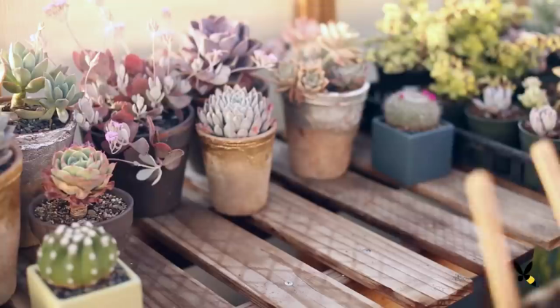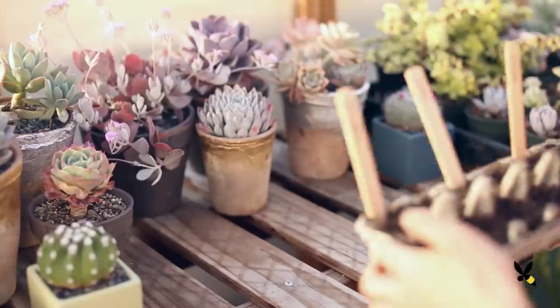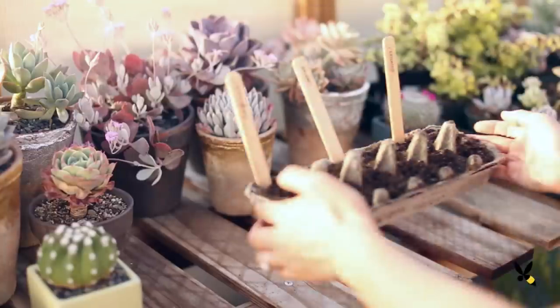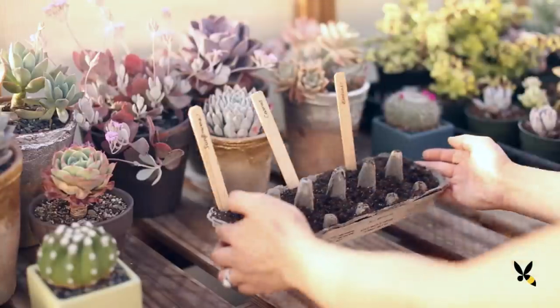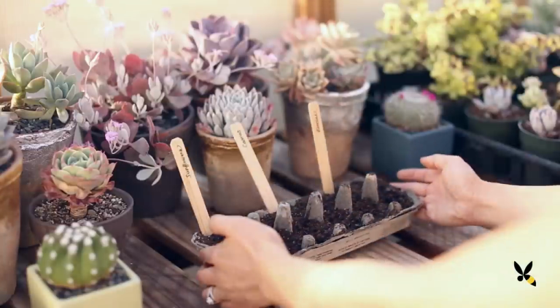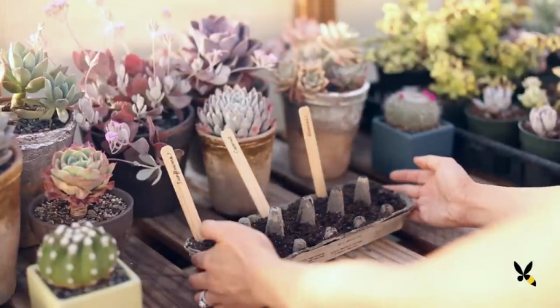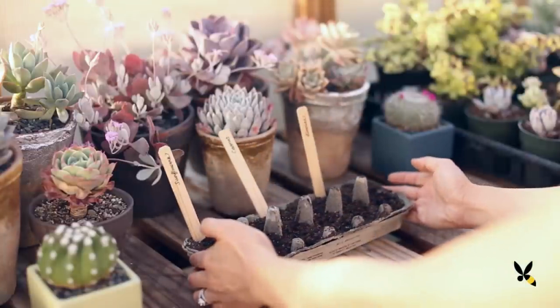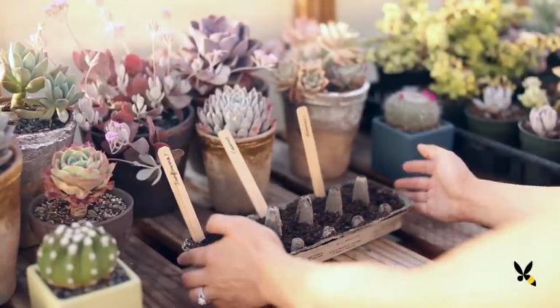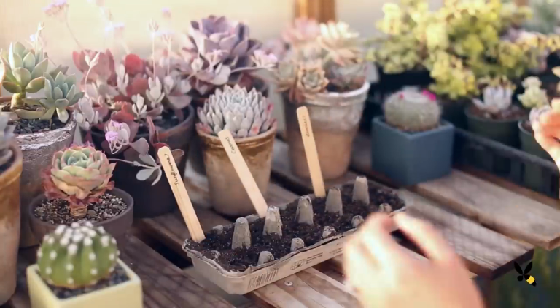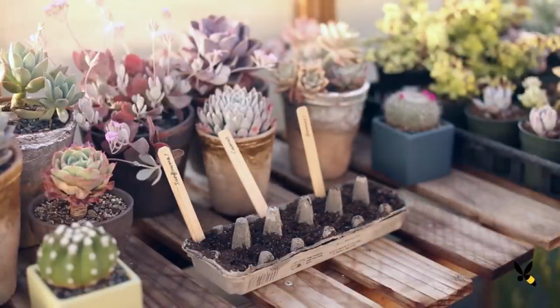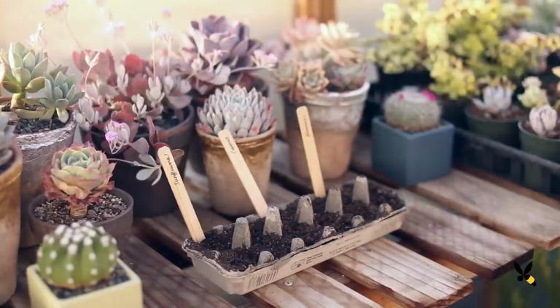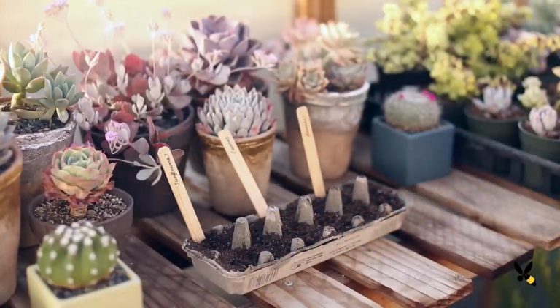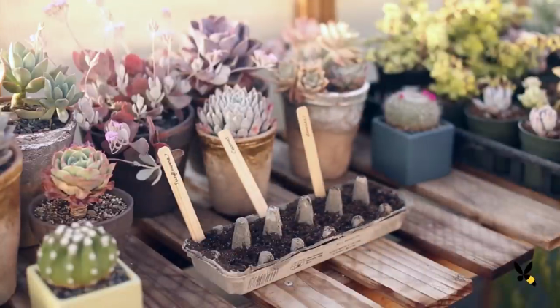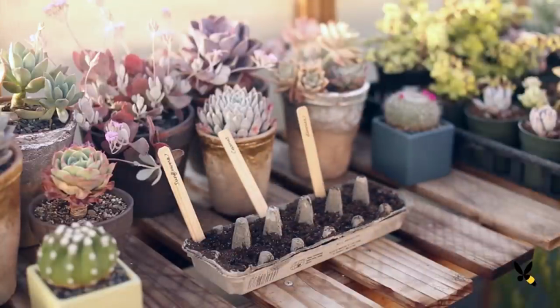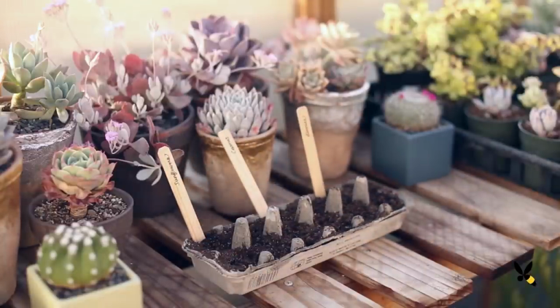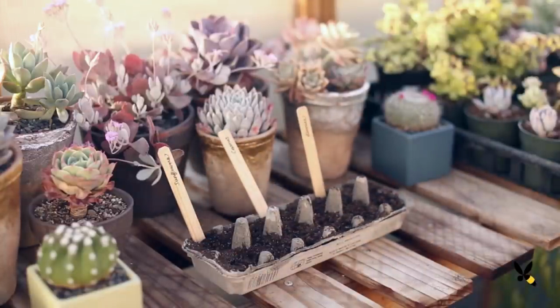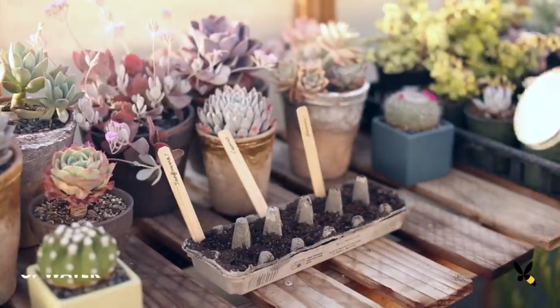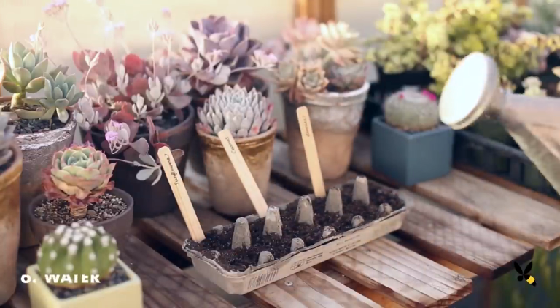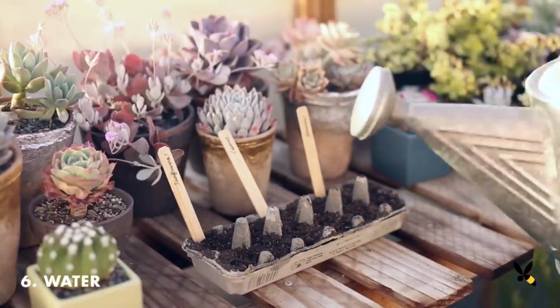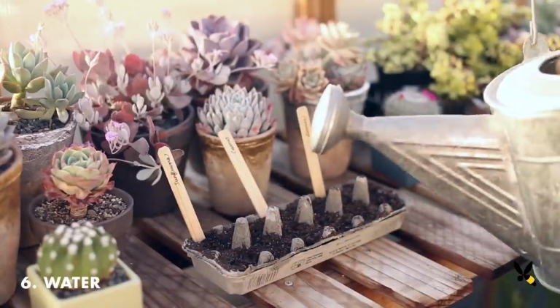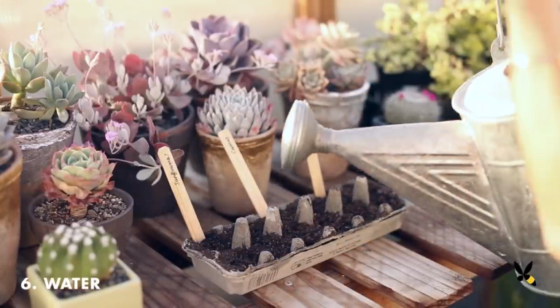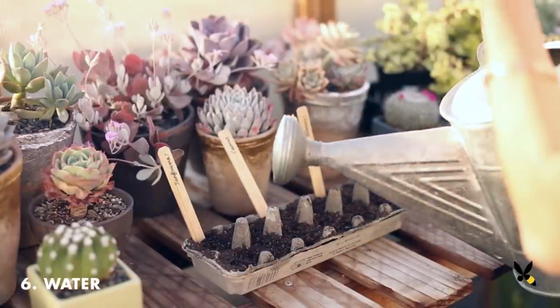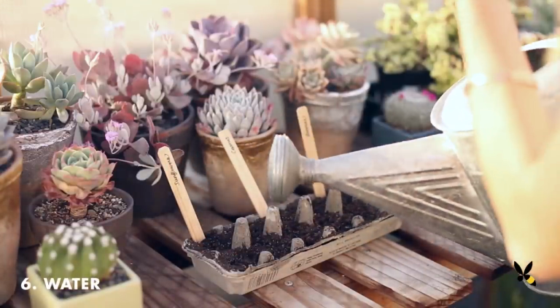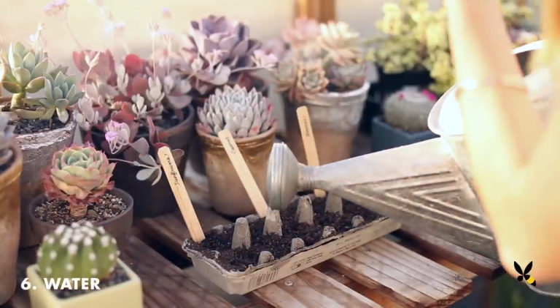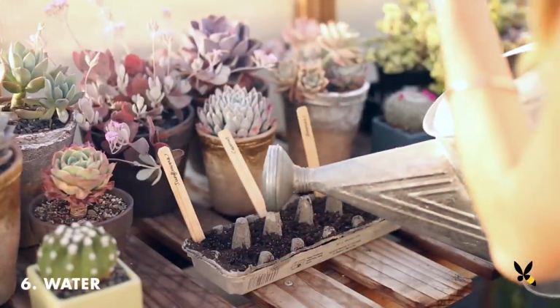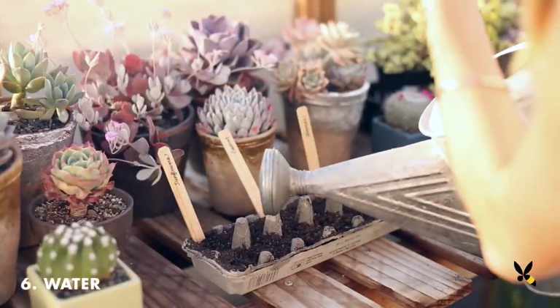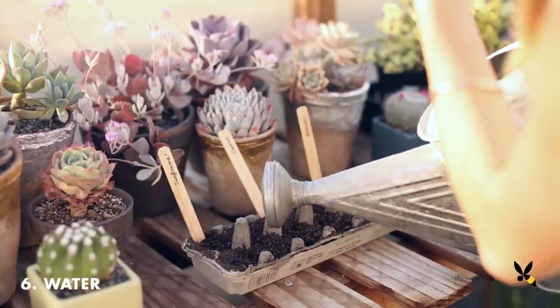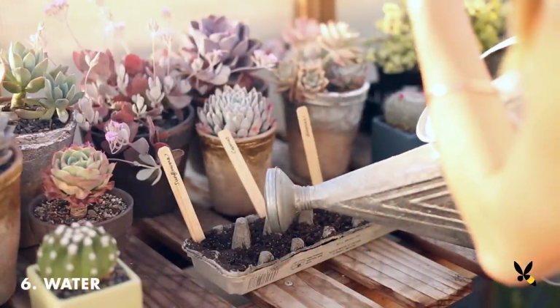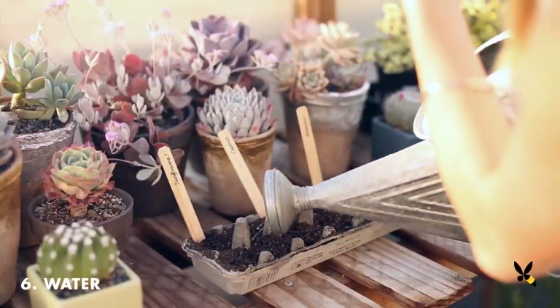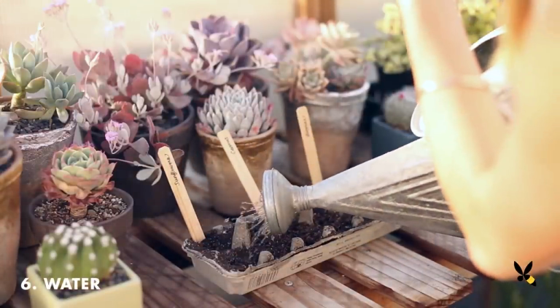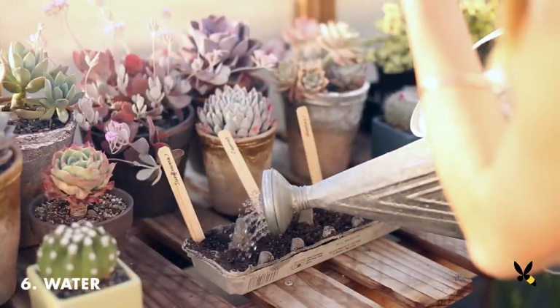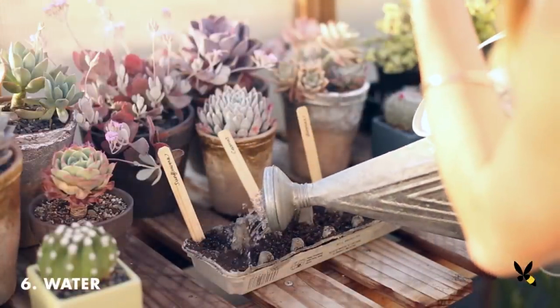Finally, water the seeds well and put your egg cartons in a sunny location, like on your windowsill.